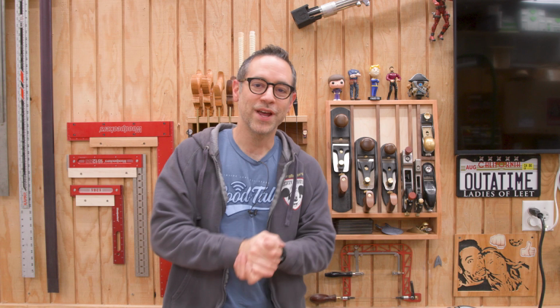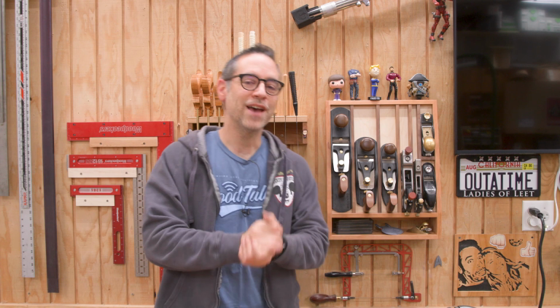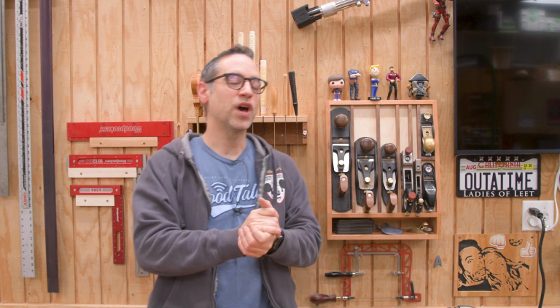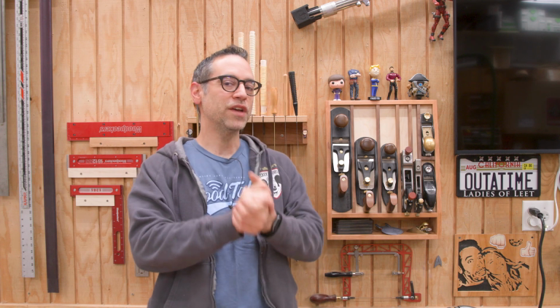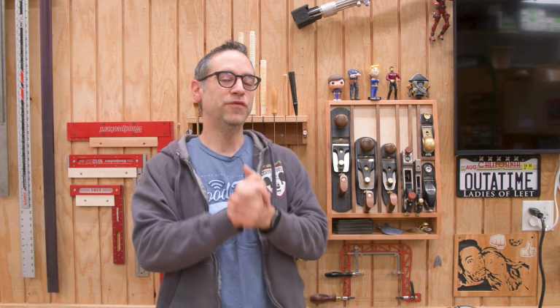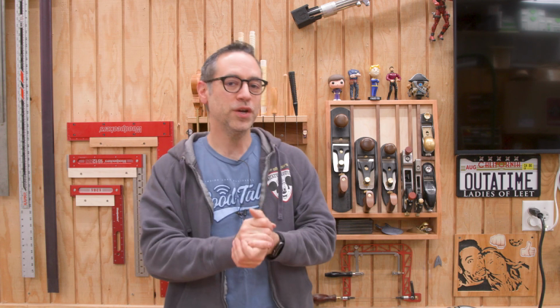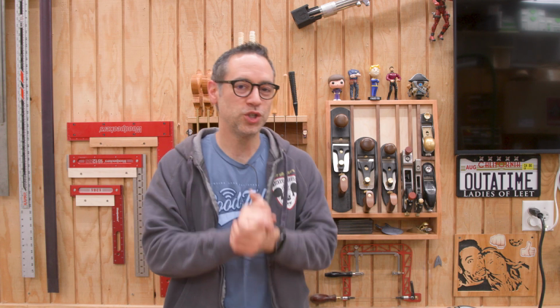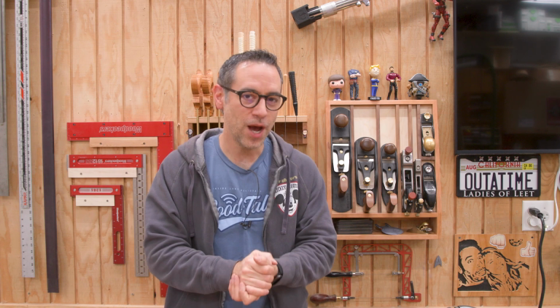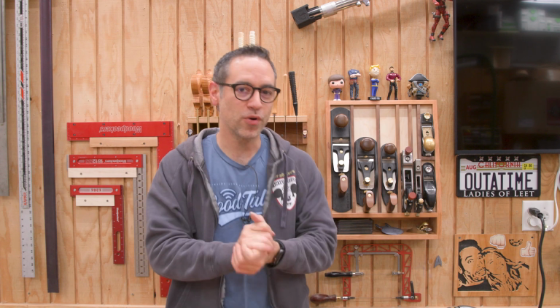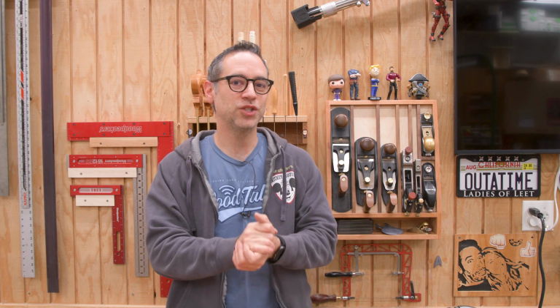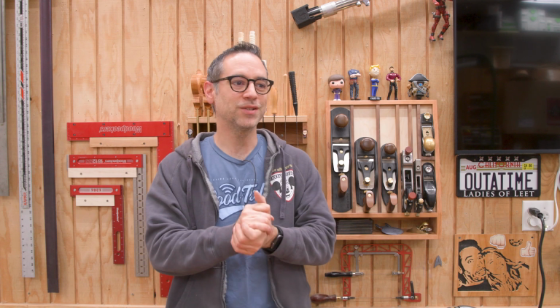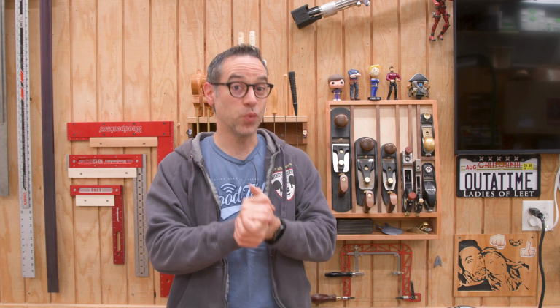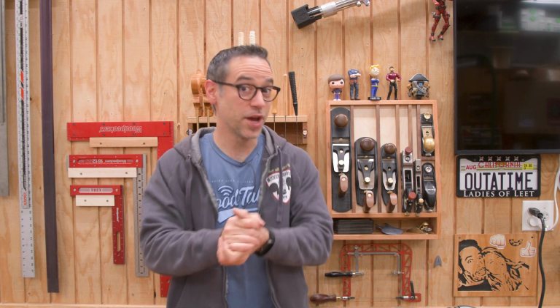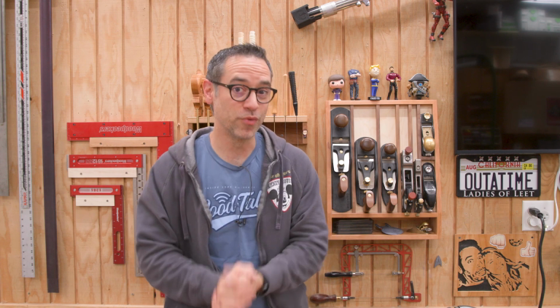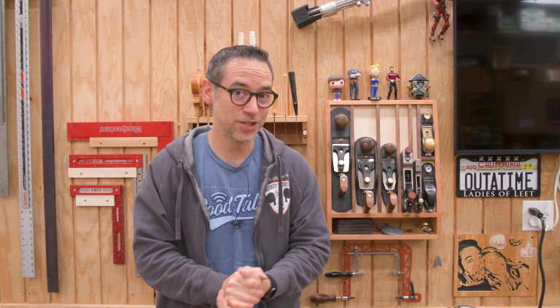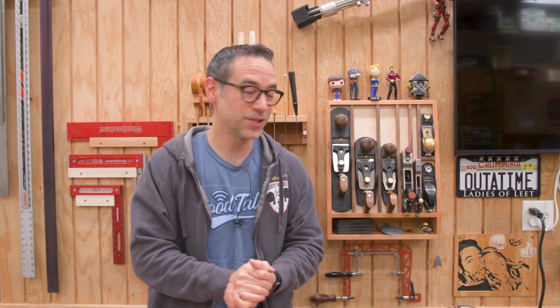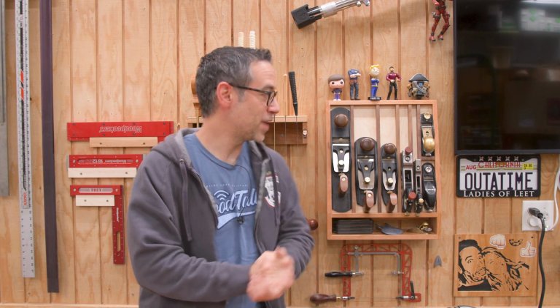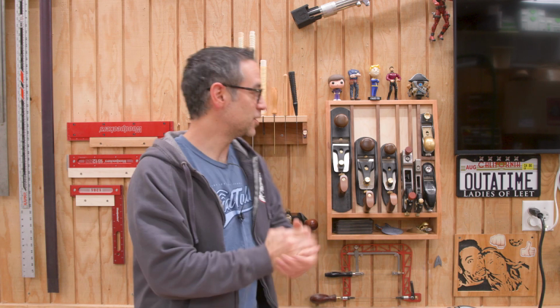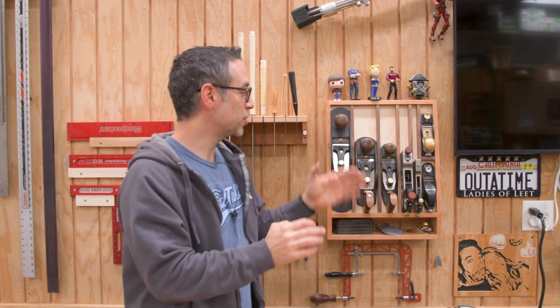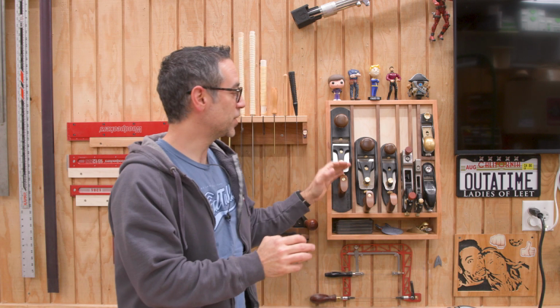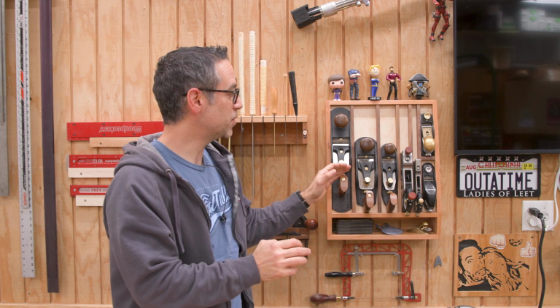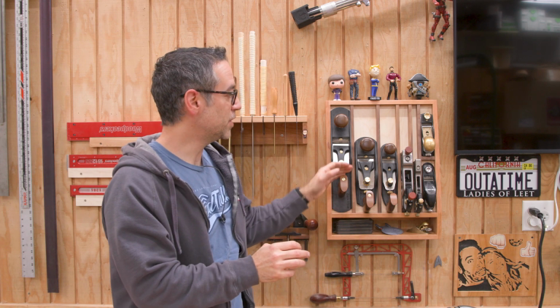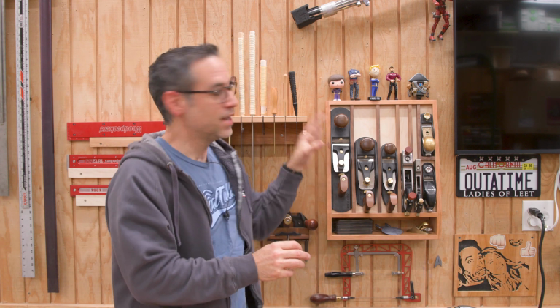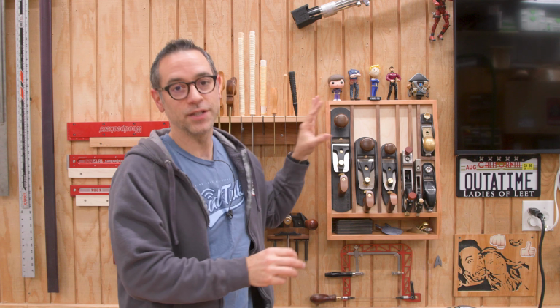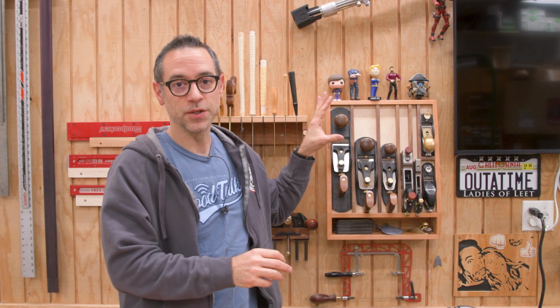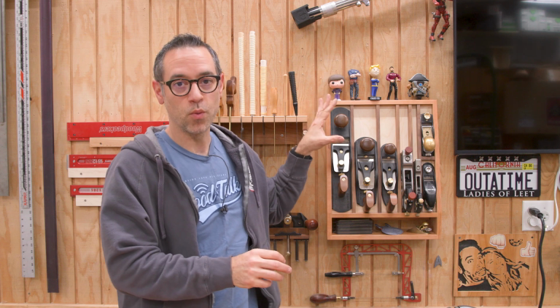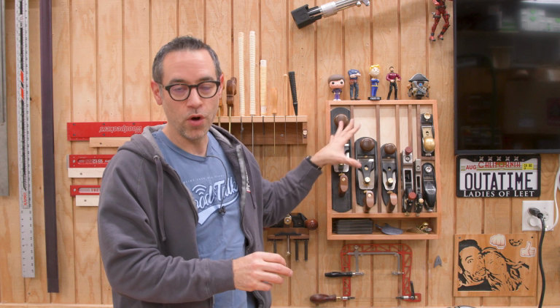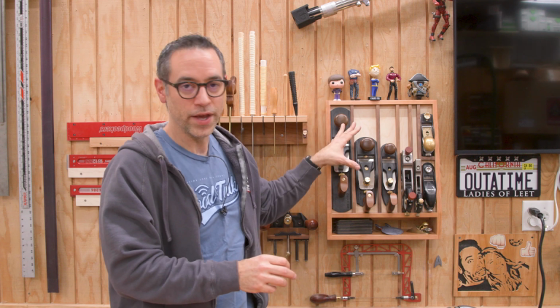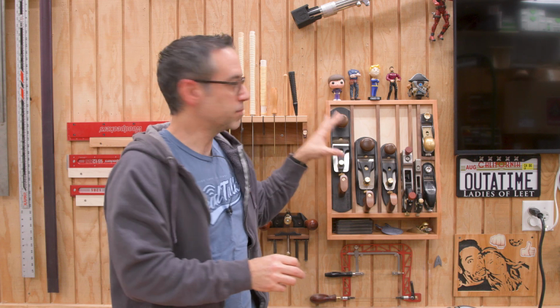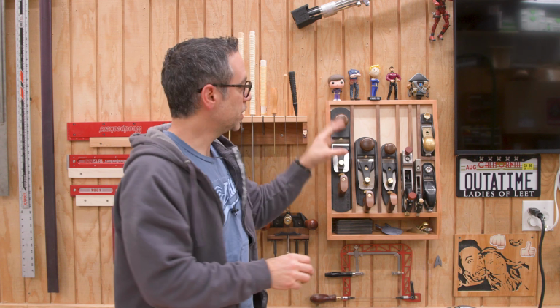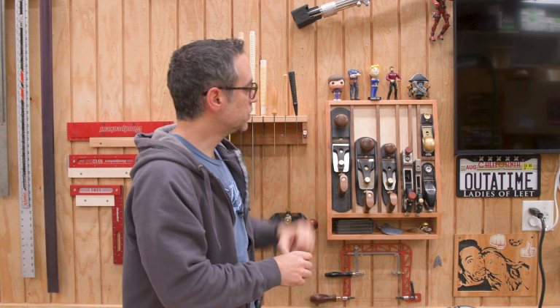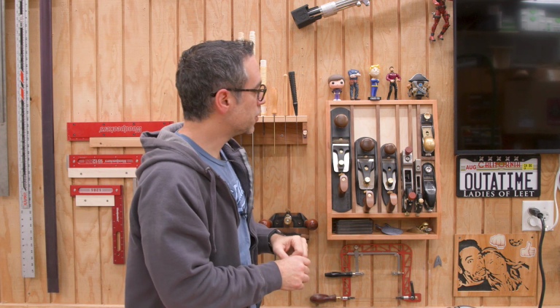Today I've got a fun shop project, a weekend project. In fact, it's pretty quick to build. That's this wall hanging plane till.